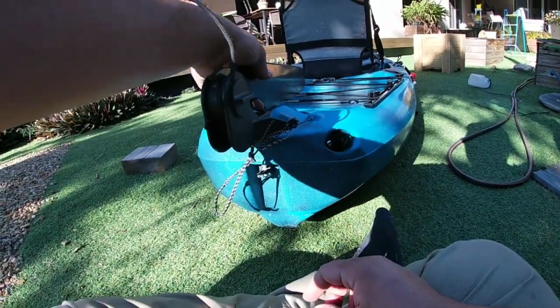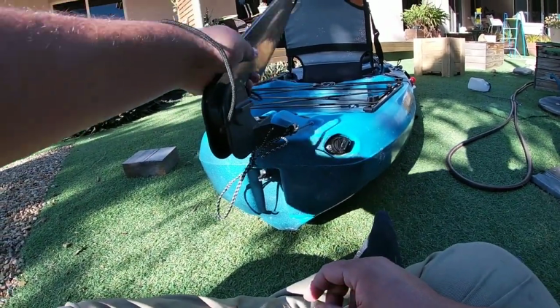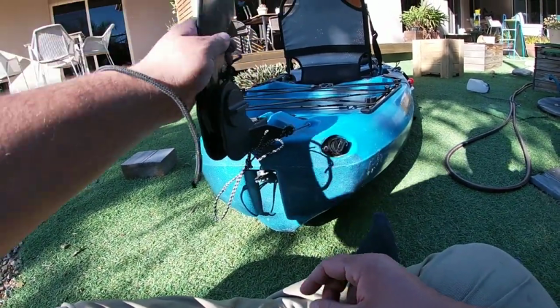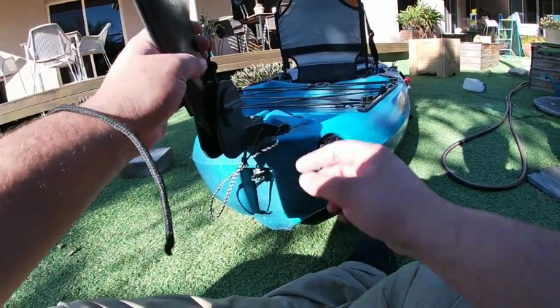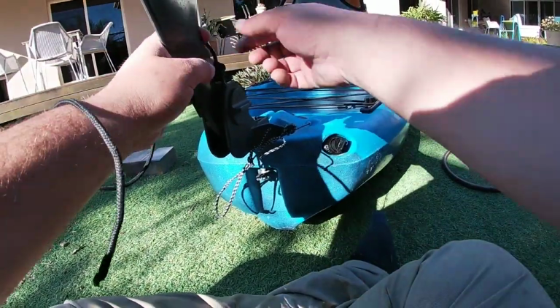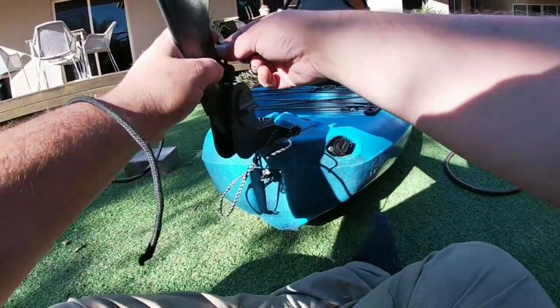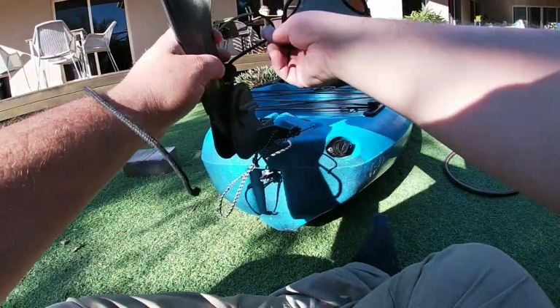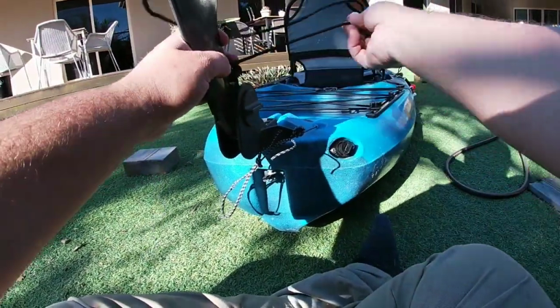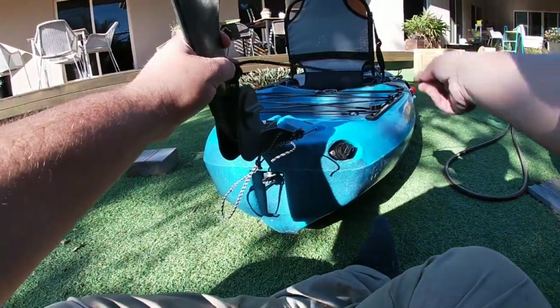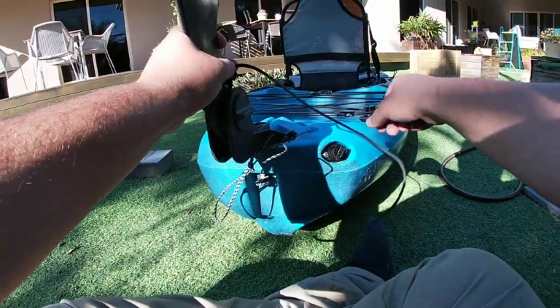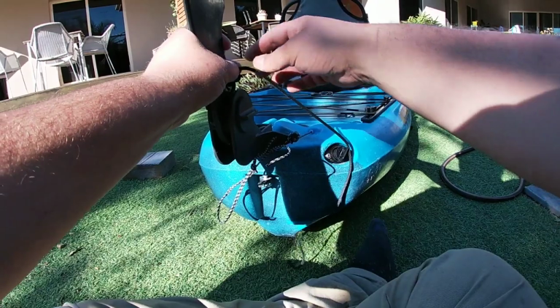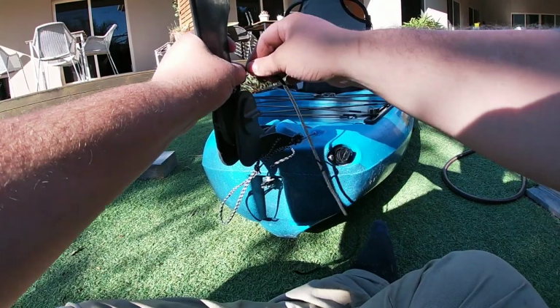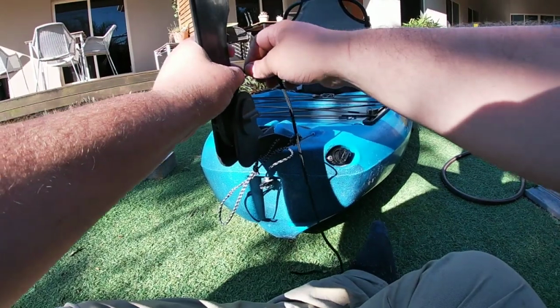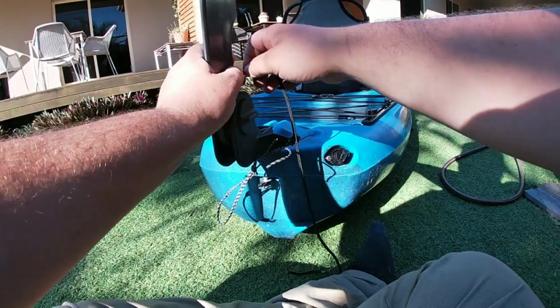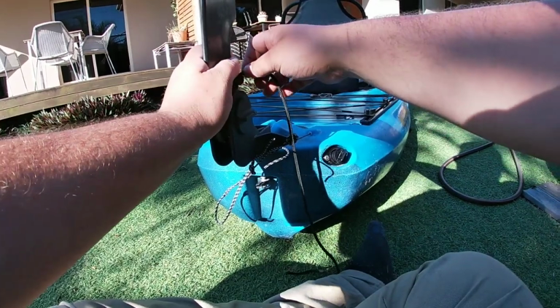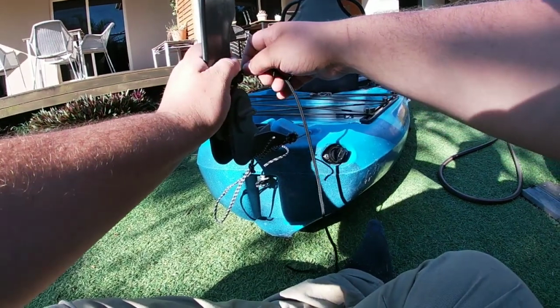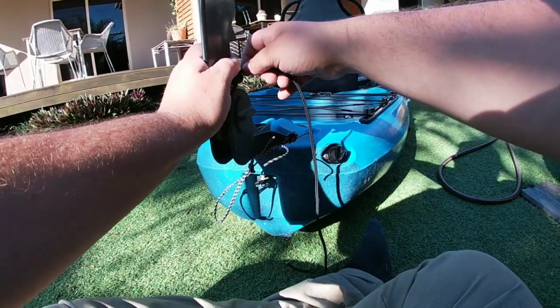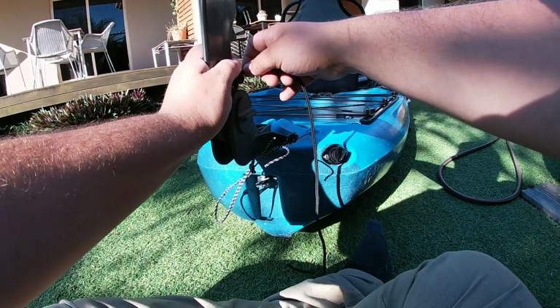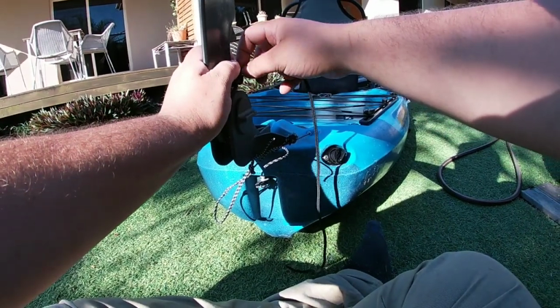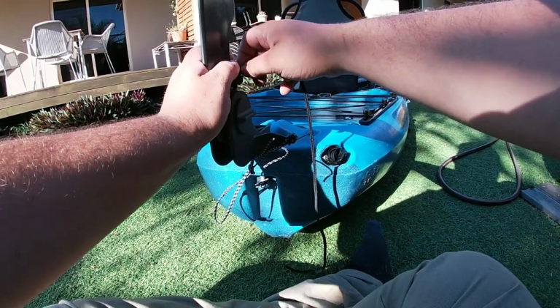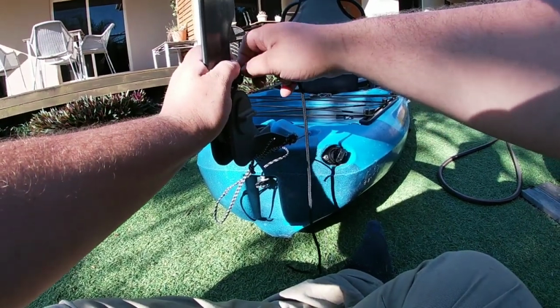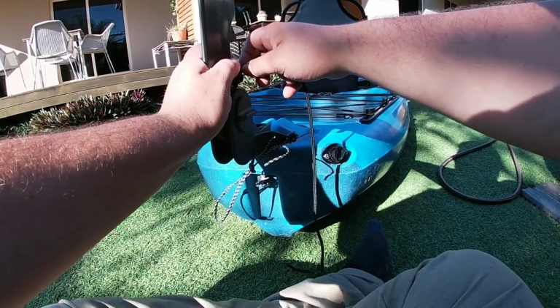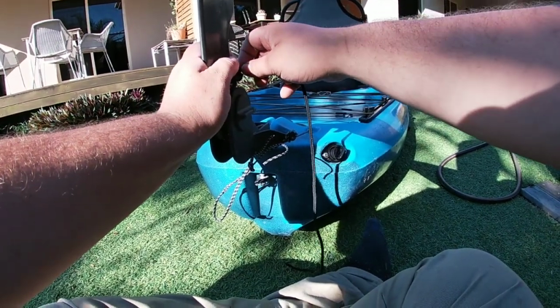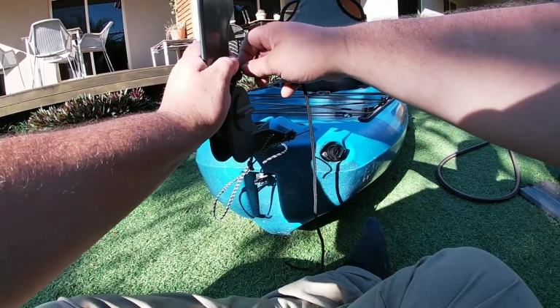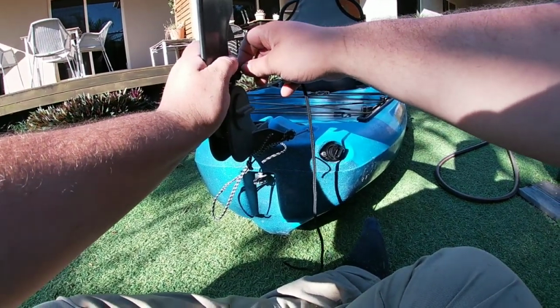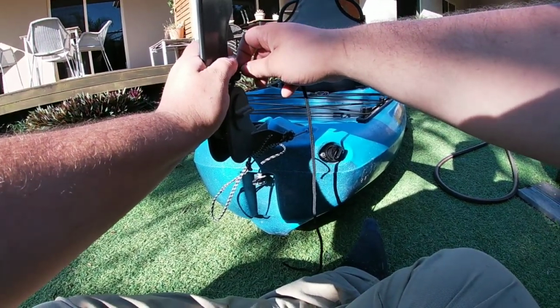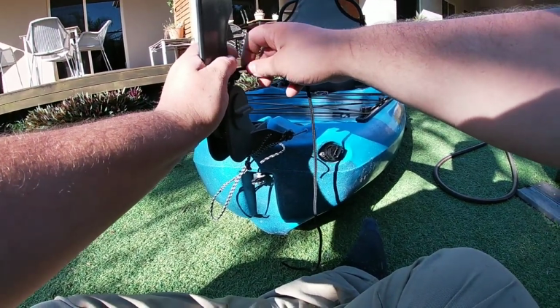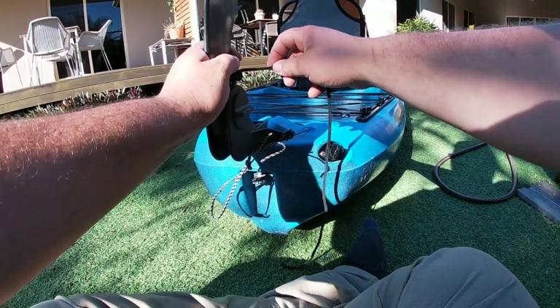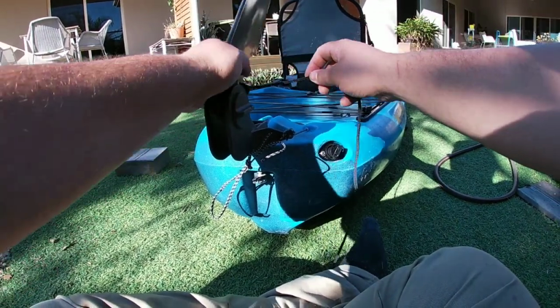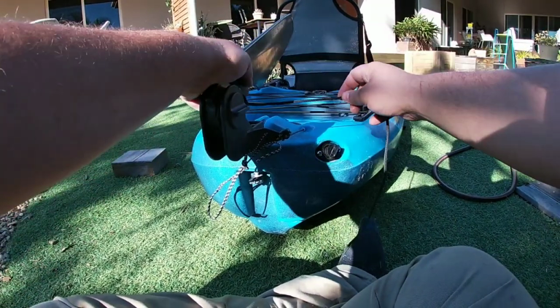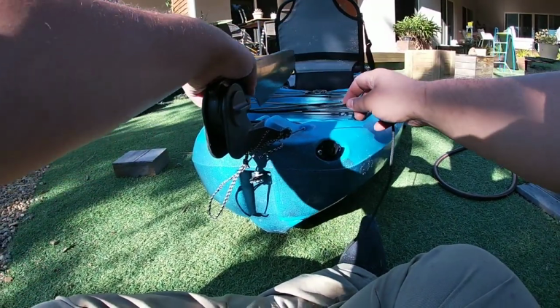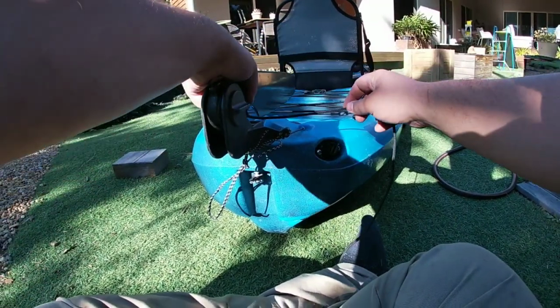So we'll just cut off that excess and I'll just get the lighter on it just so it doesn't fray. And then it's ready to use.